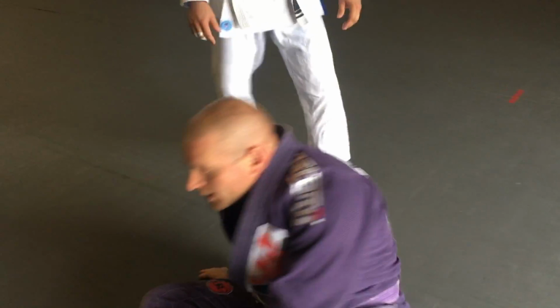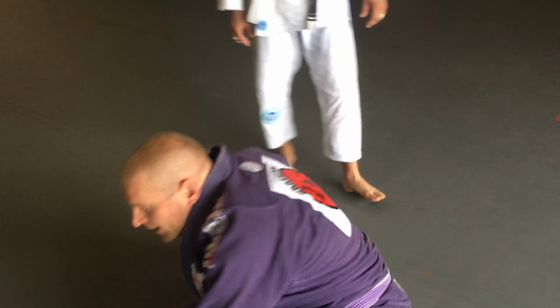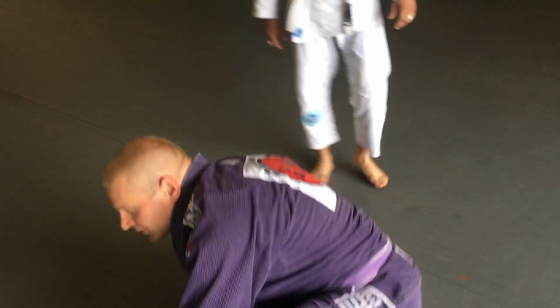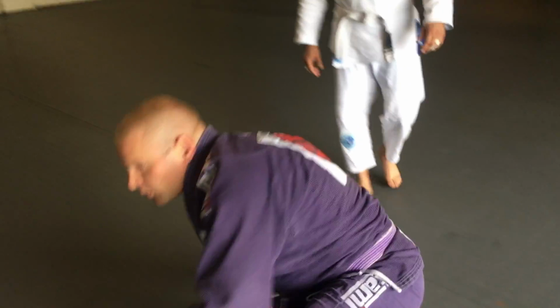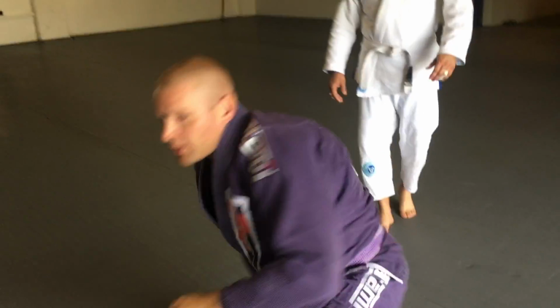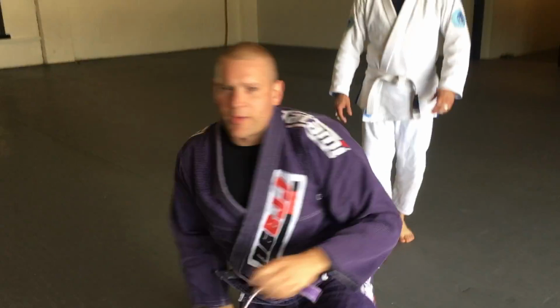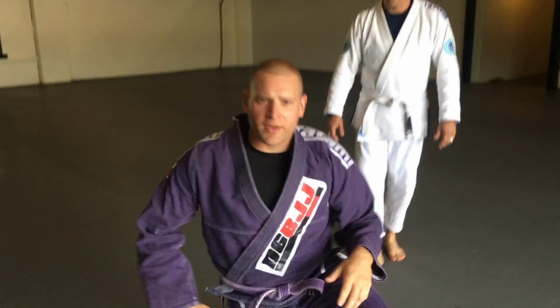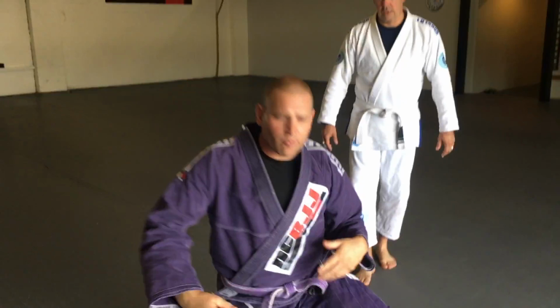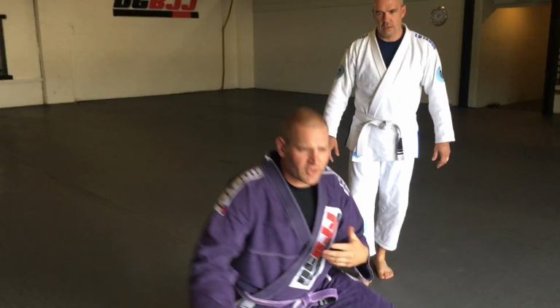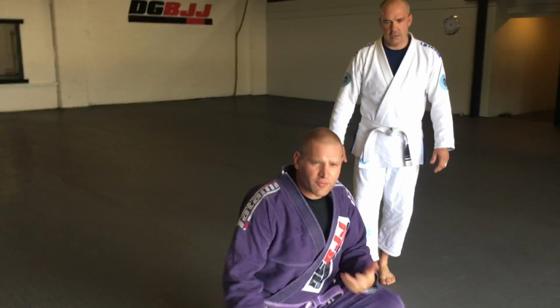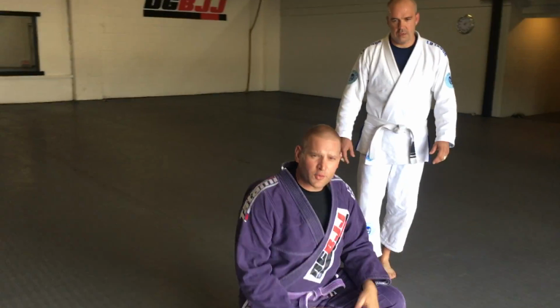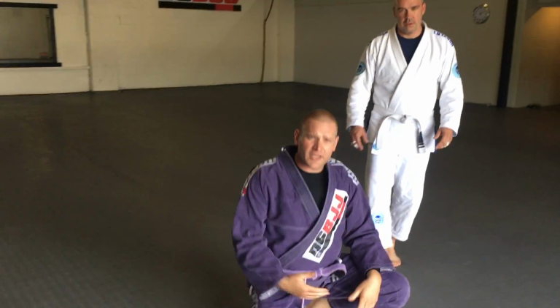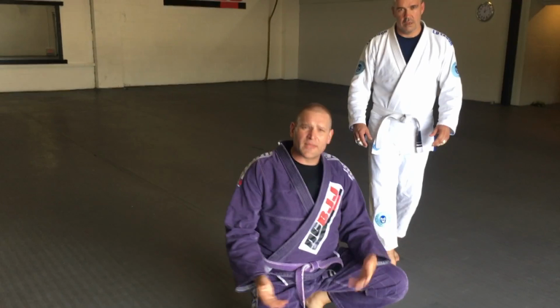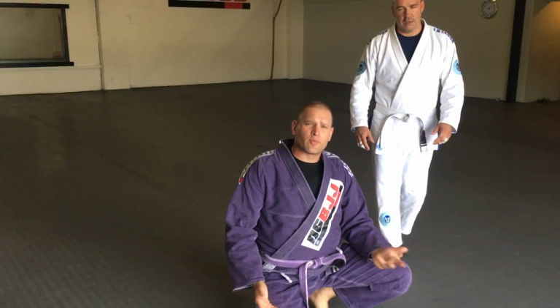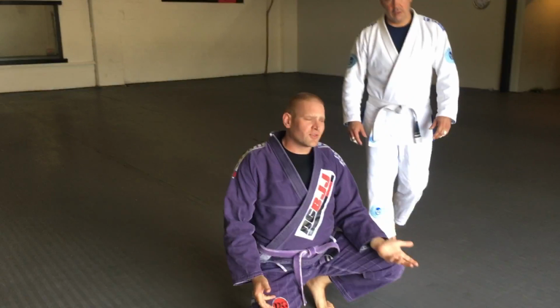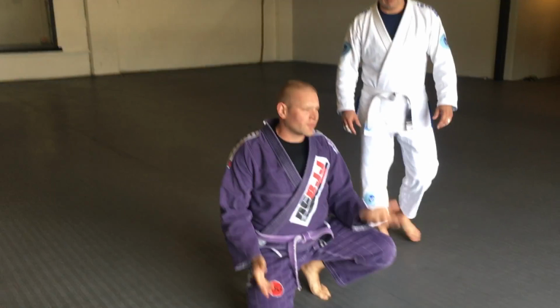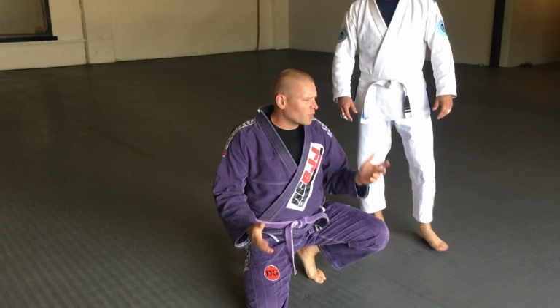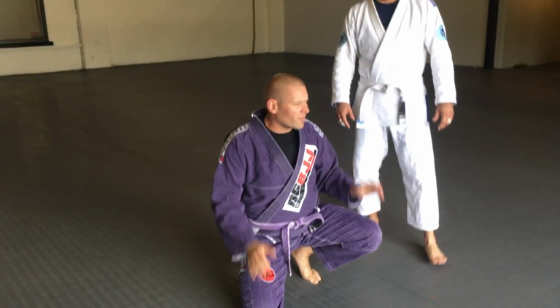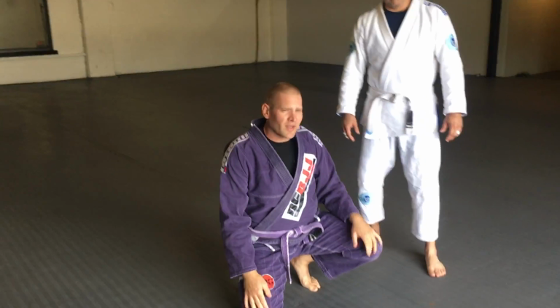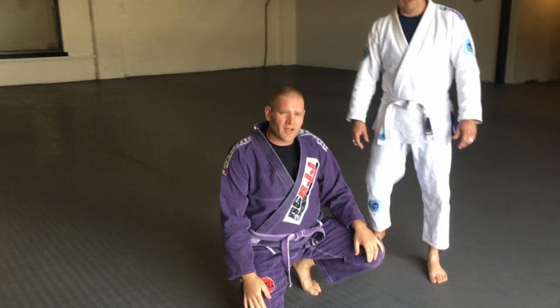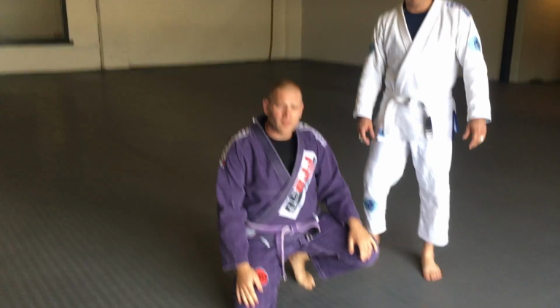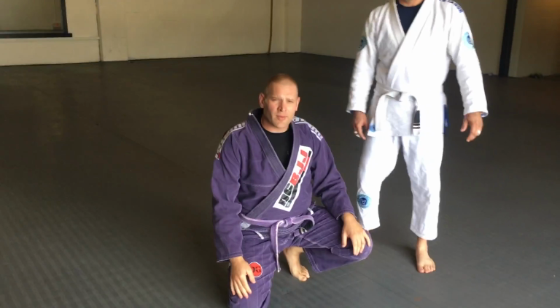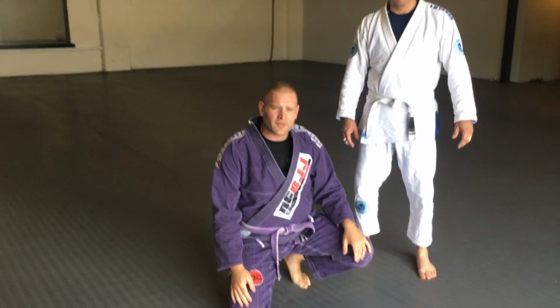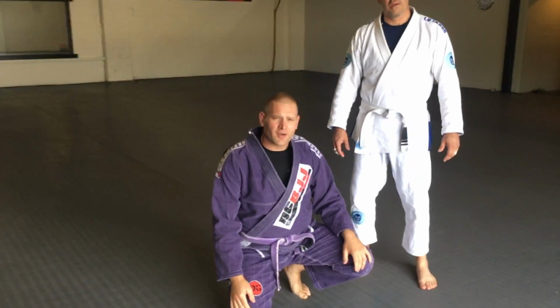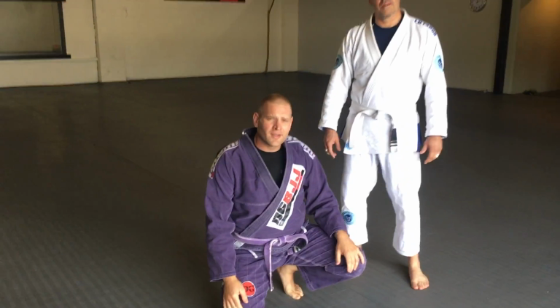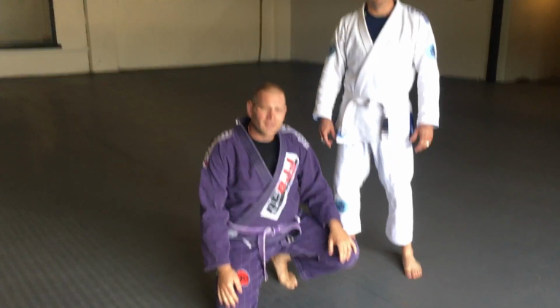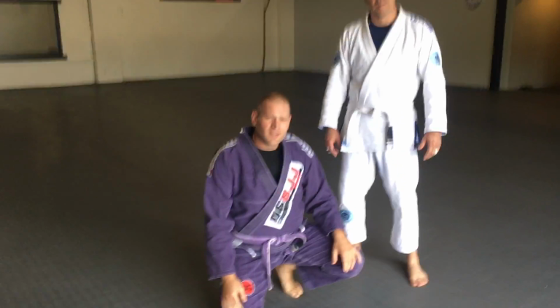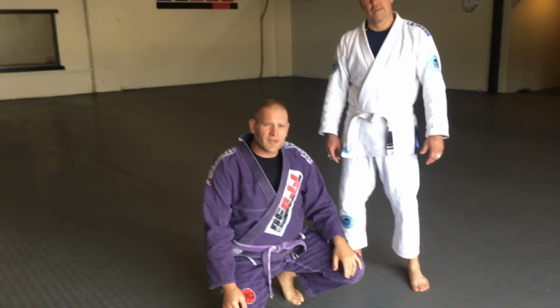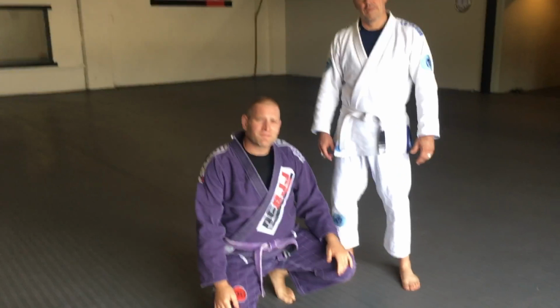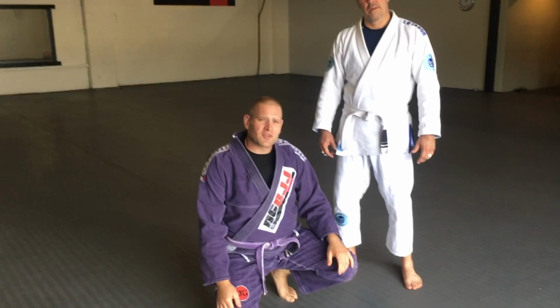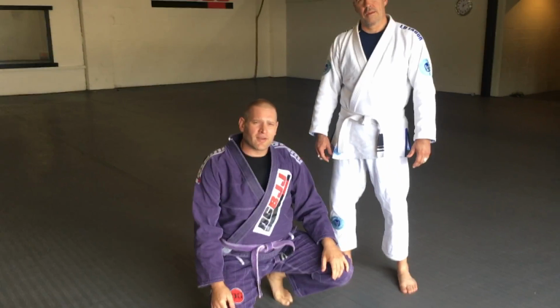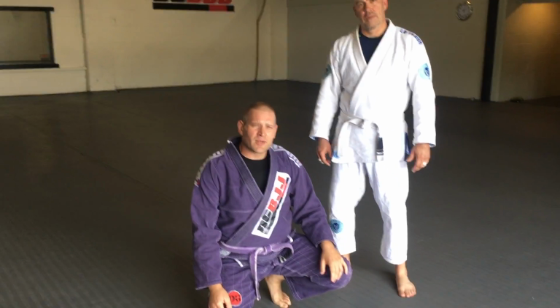Just working on building fluidity and precision with my X-Guard. Thanks a lot, everybody.